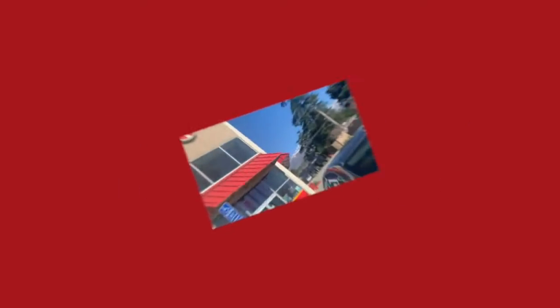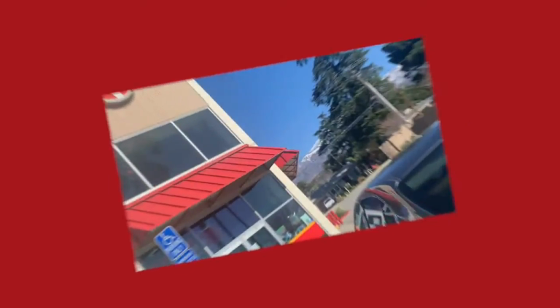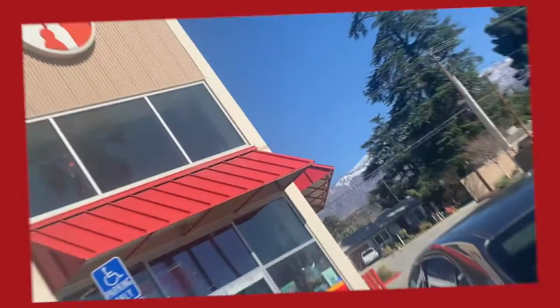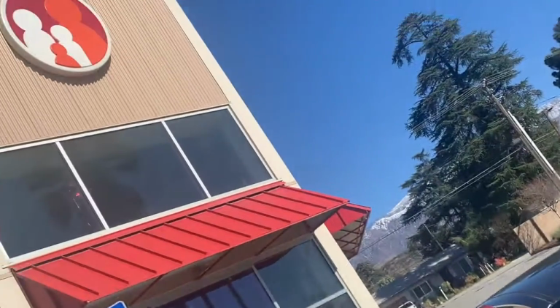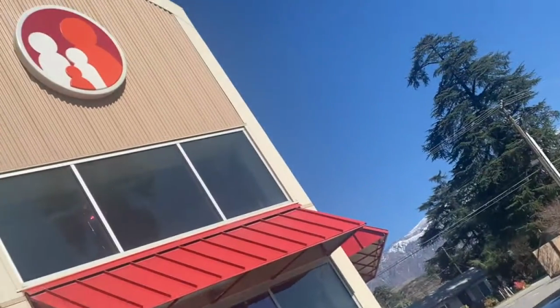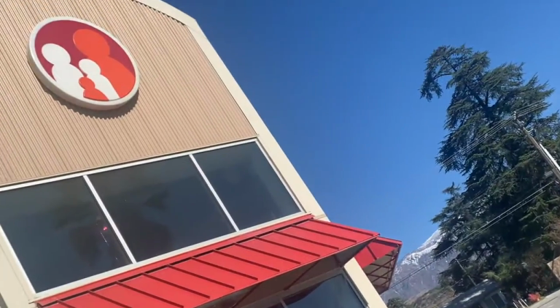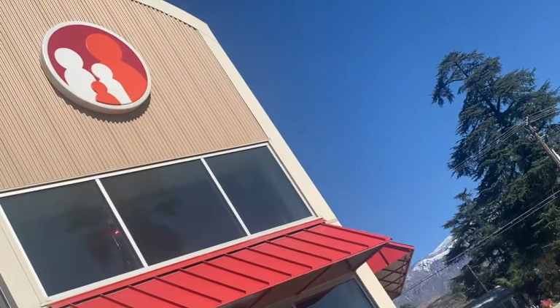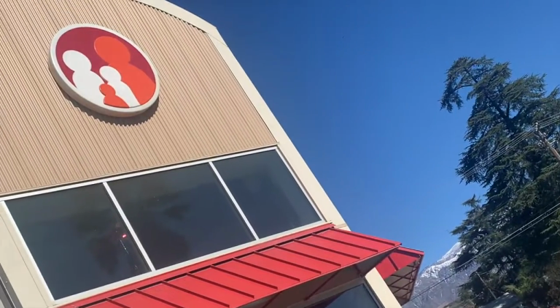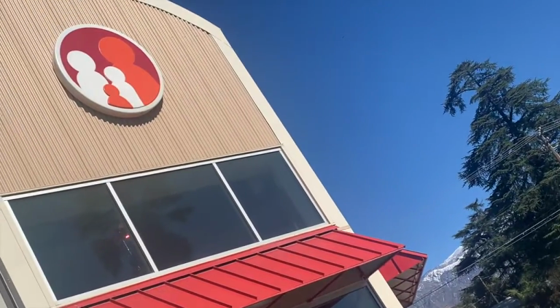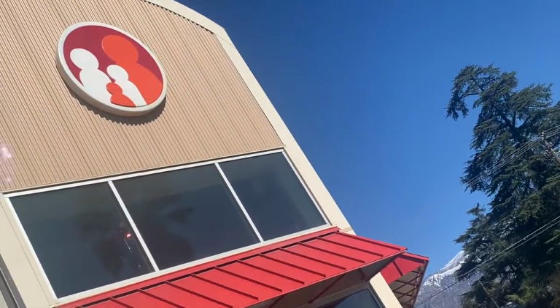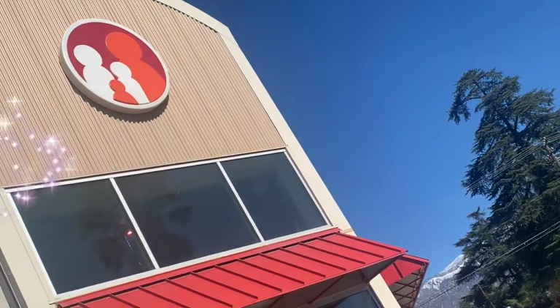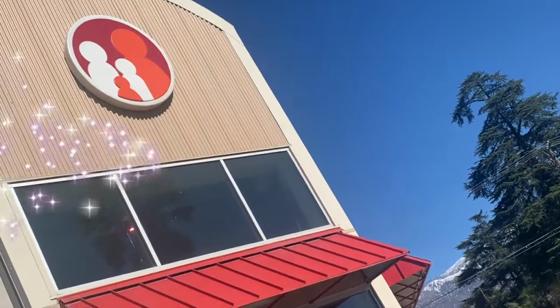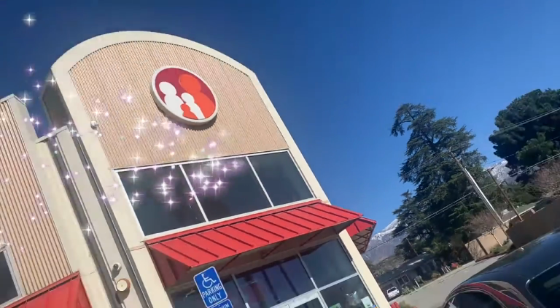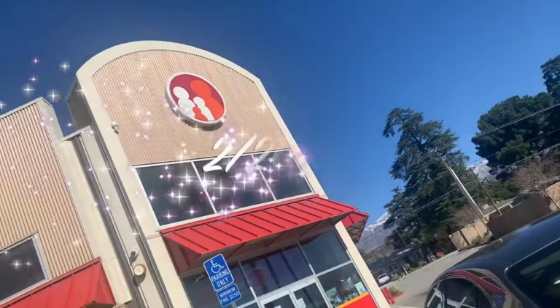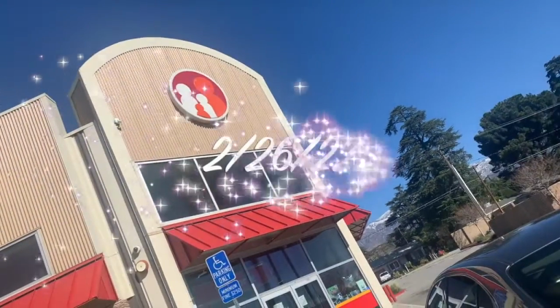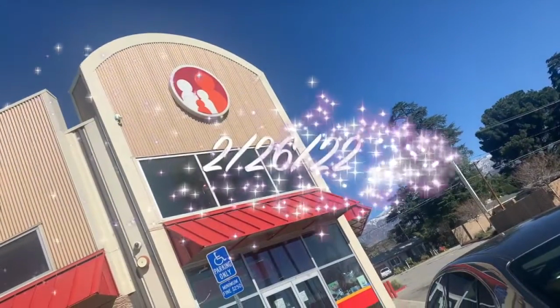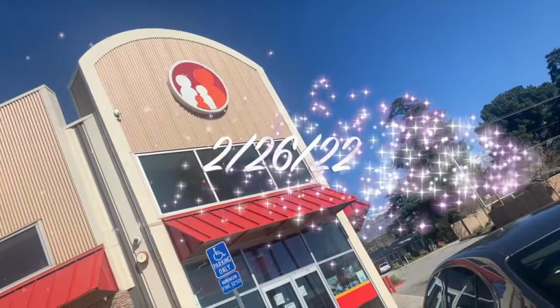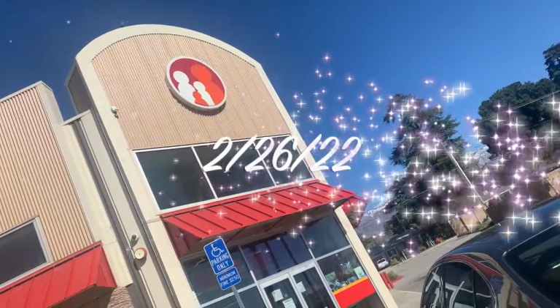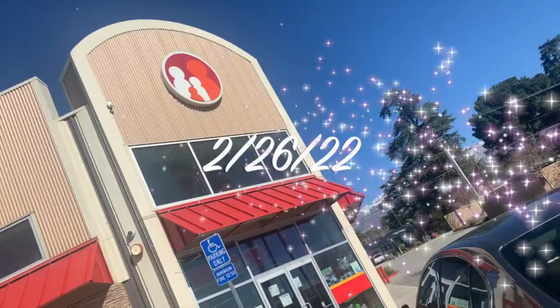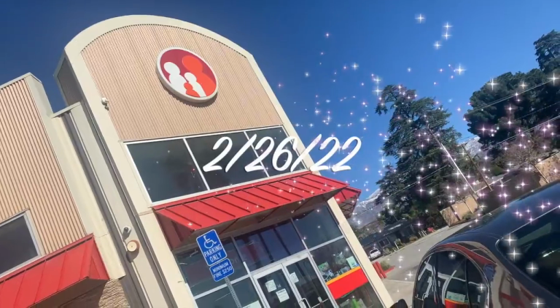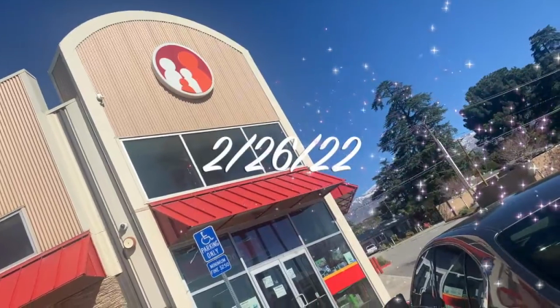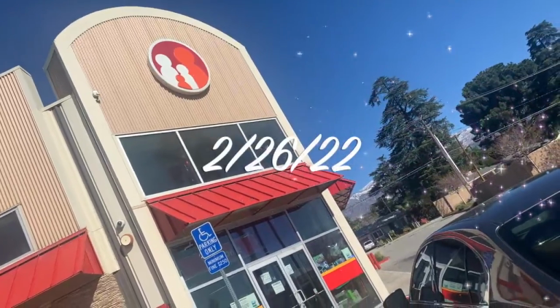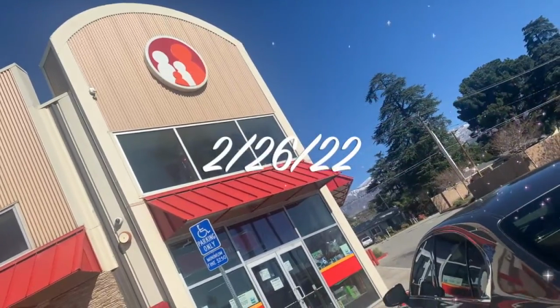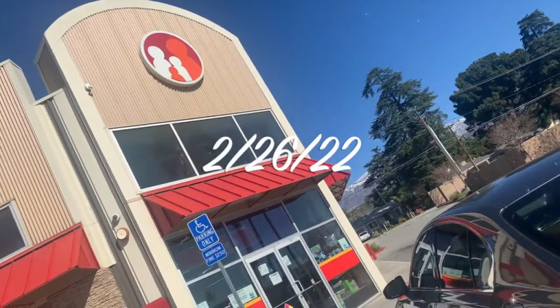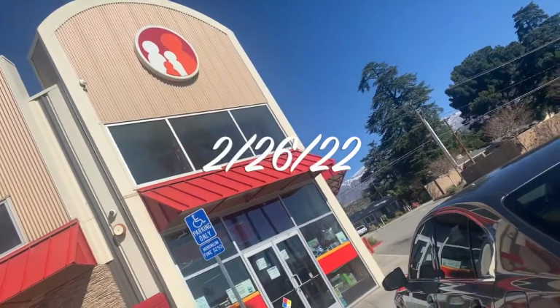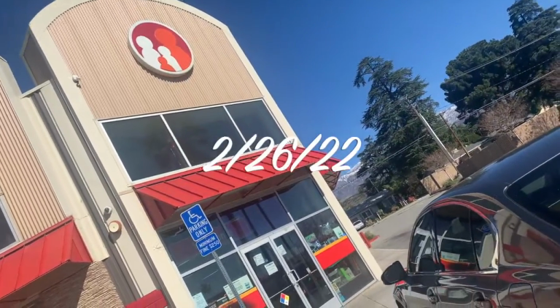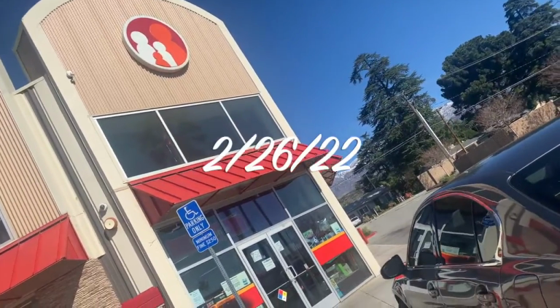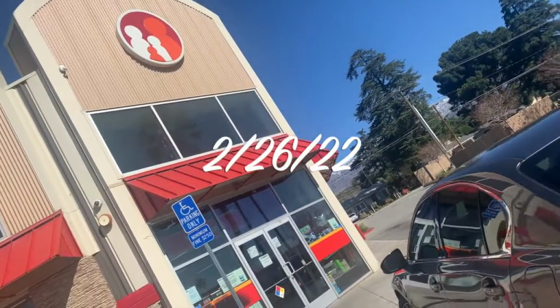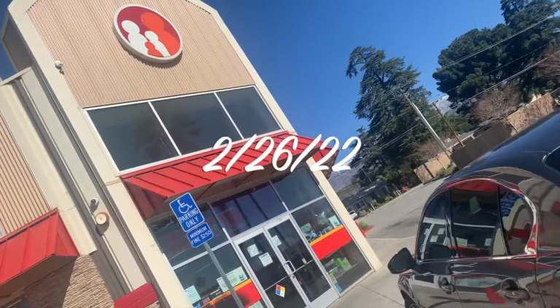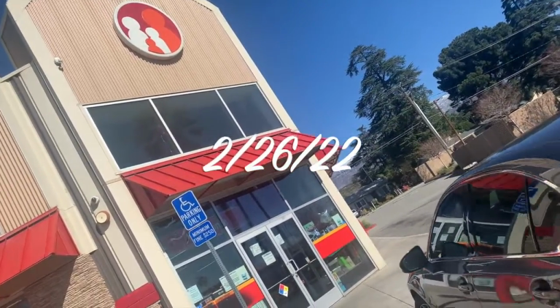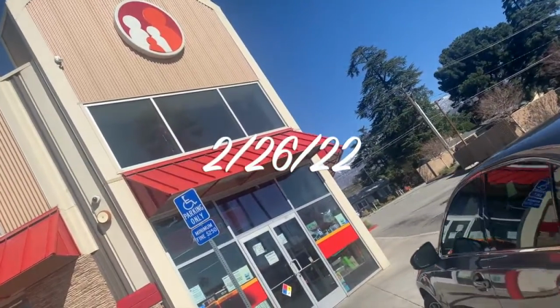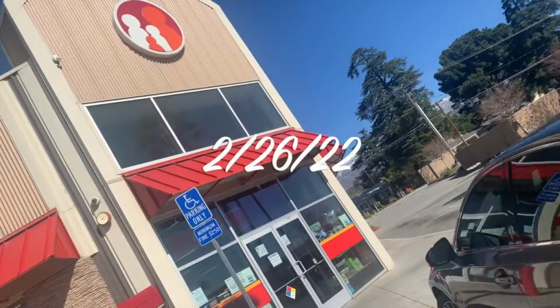Hello everyone, welcome back to my channel. Today we're at Family Dollar to do our $5/25 deals.